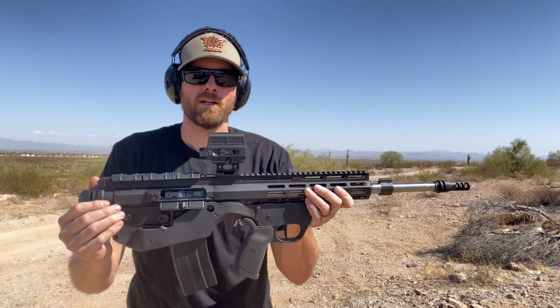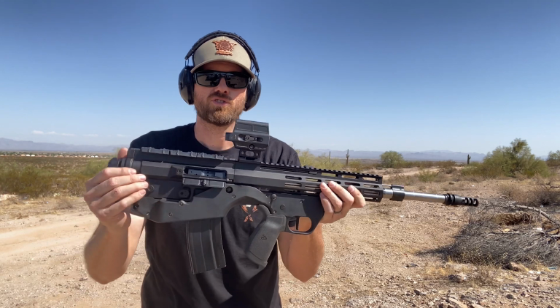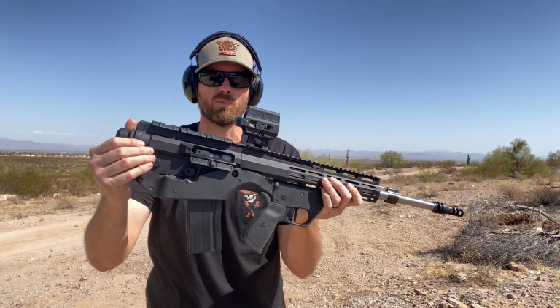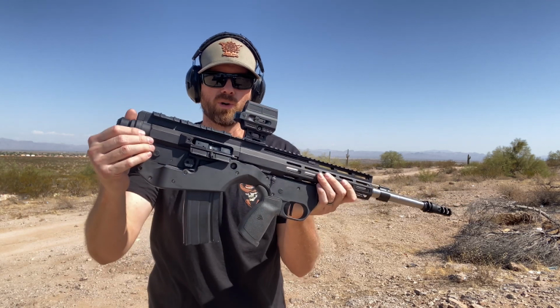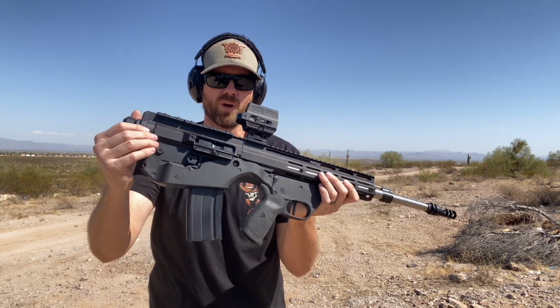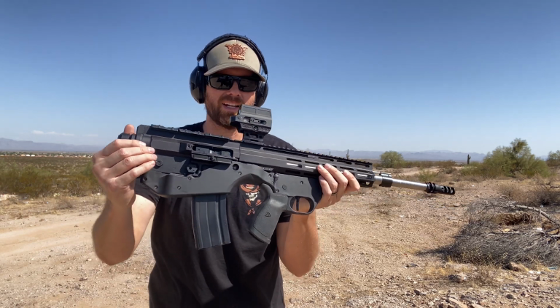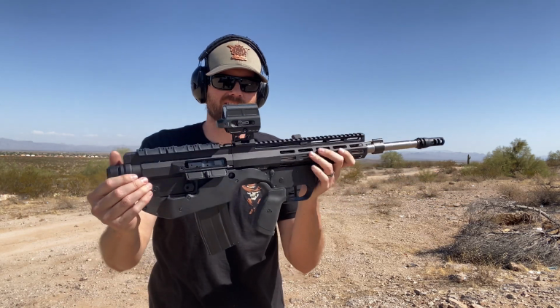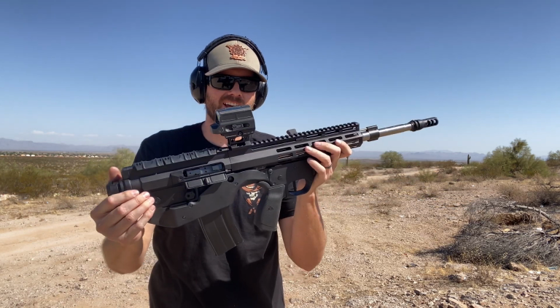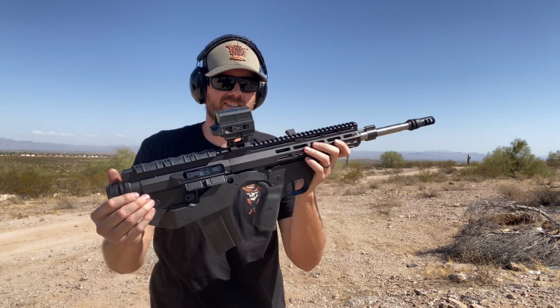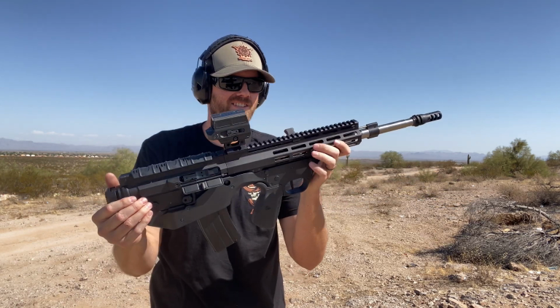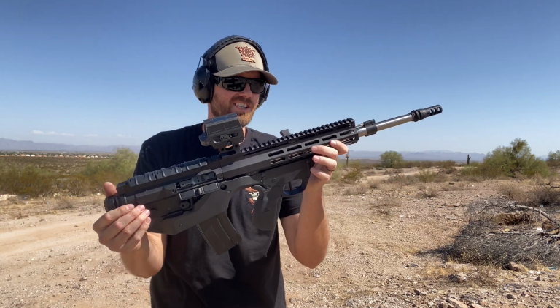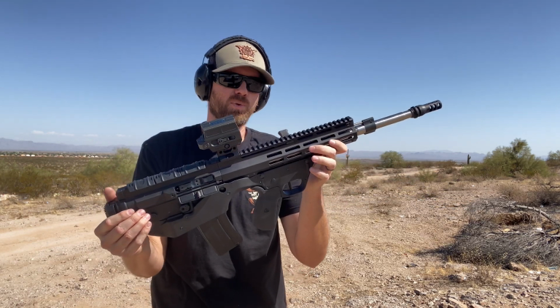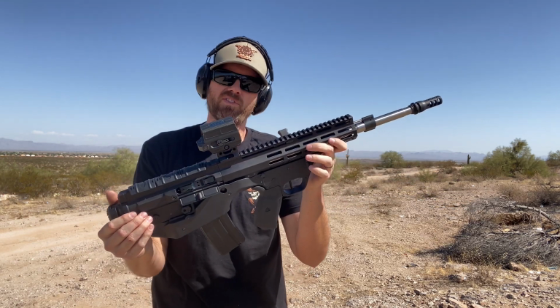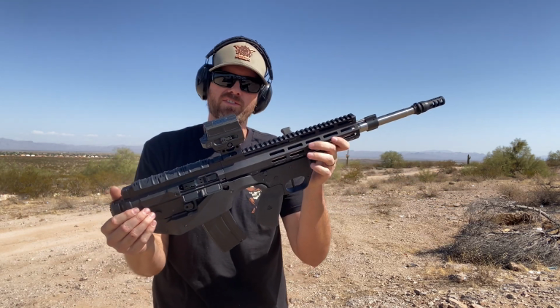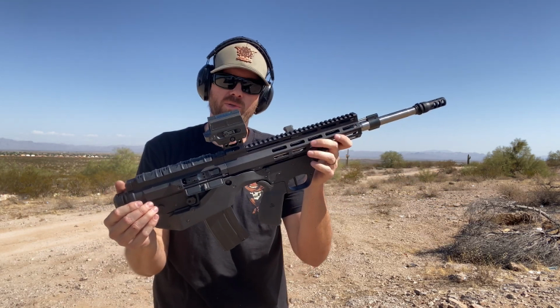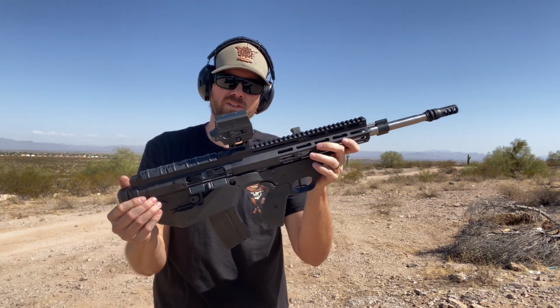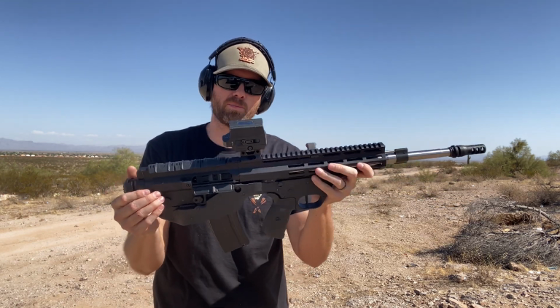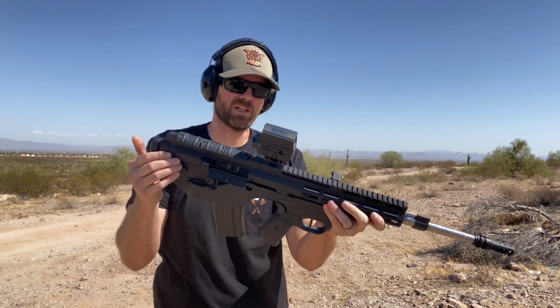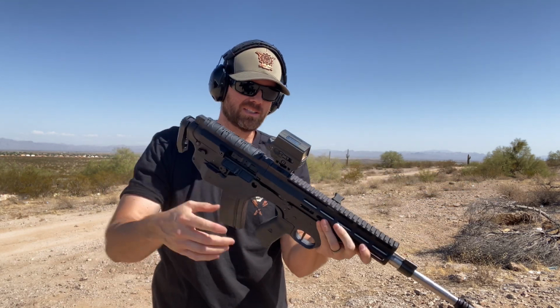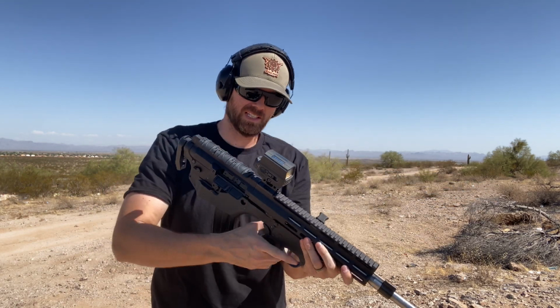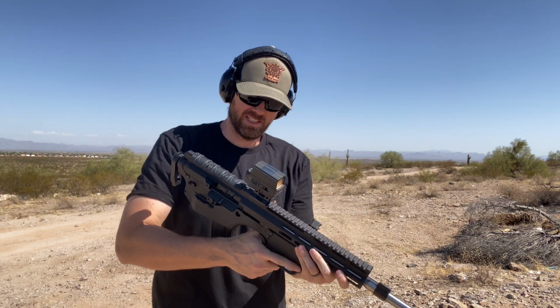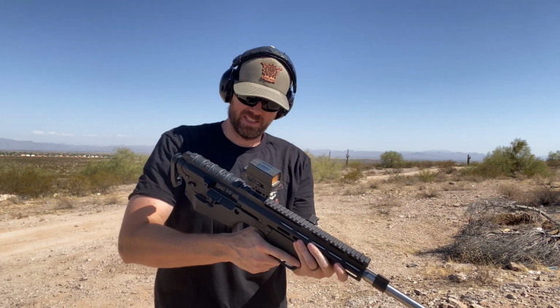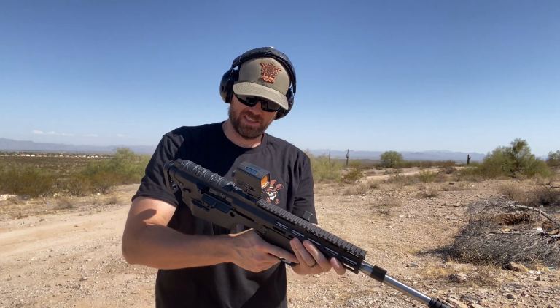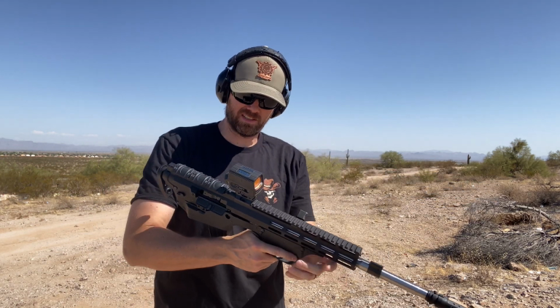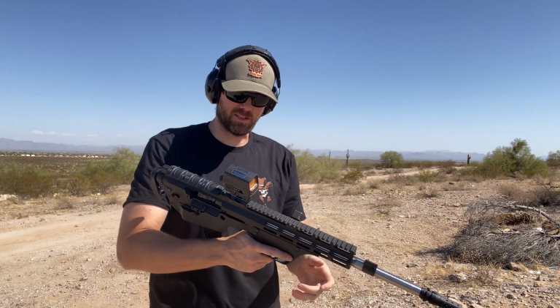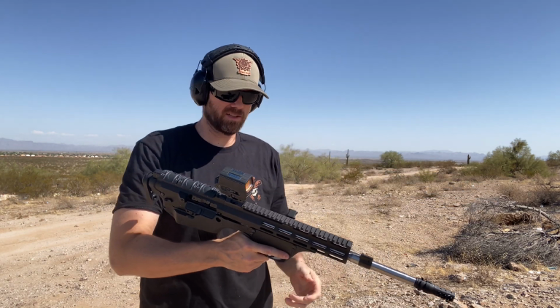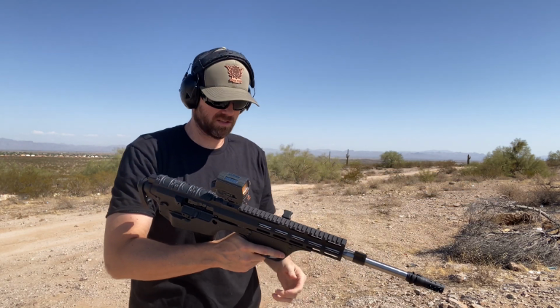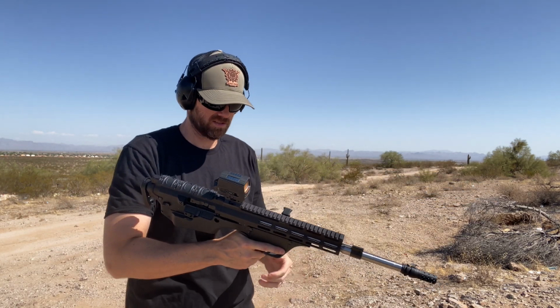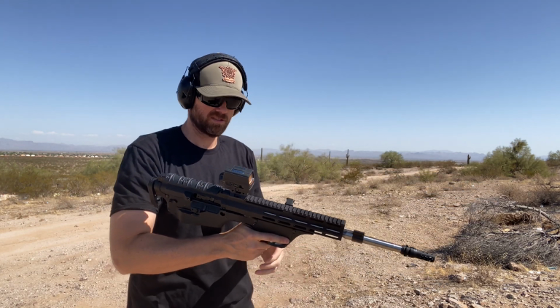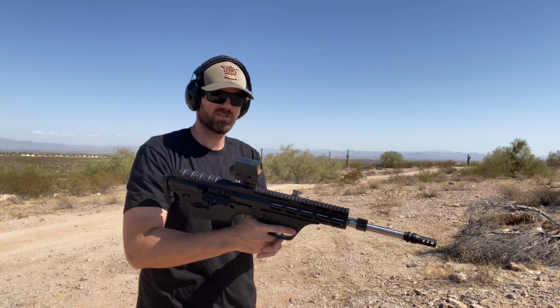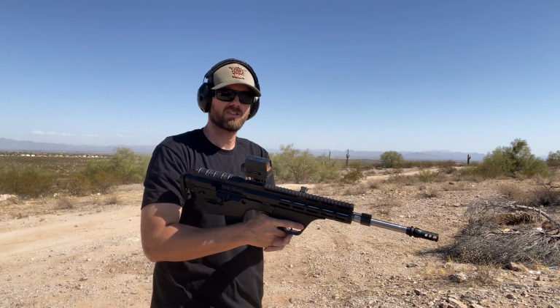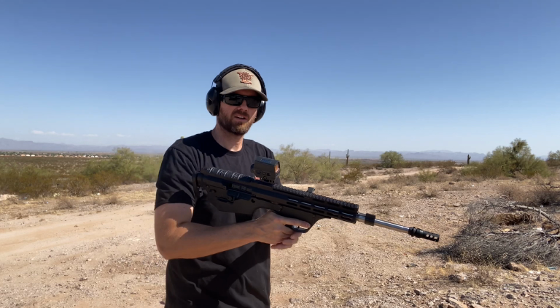We're ready to test this 6.5 Grendel build. It's a little bit scary.